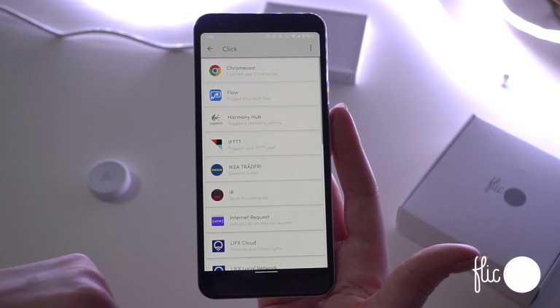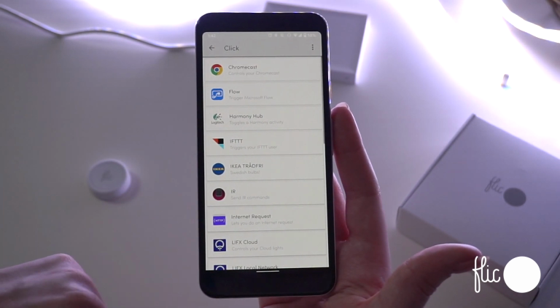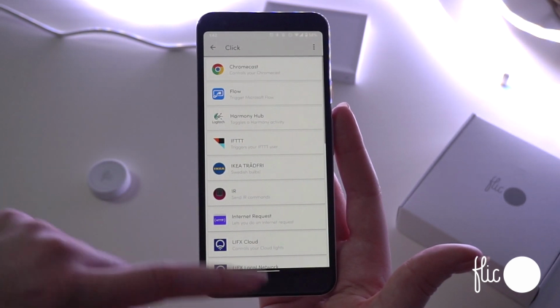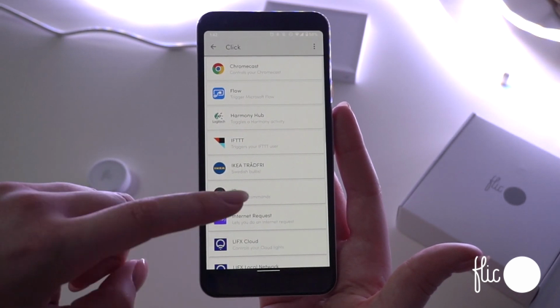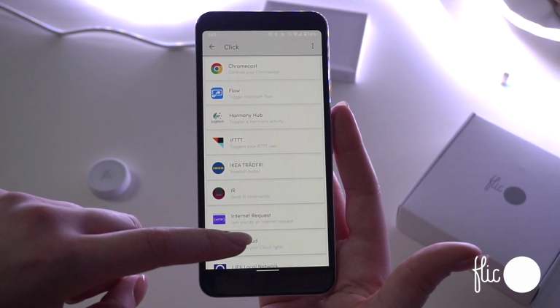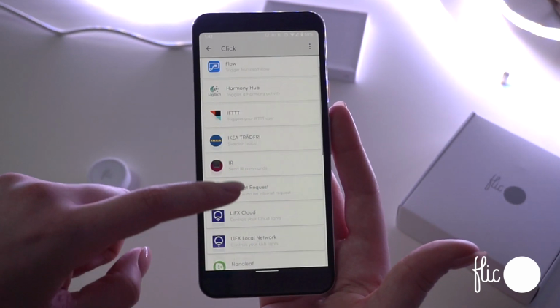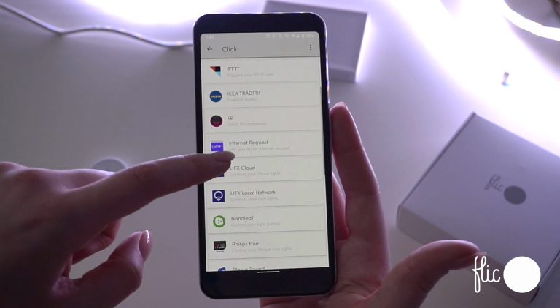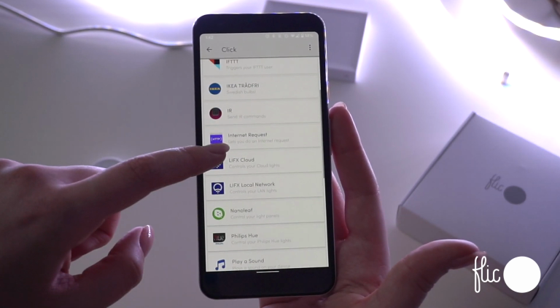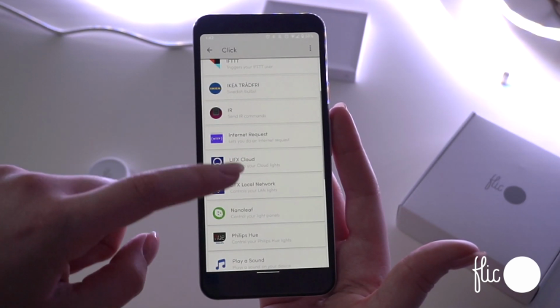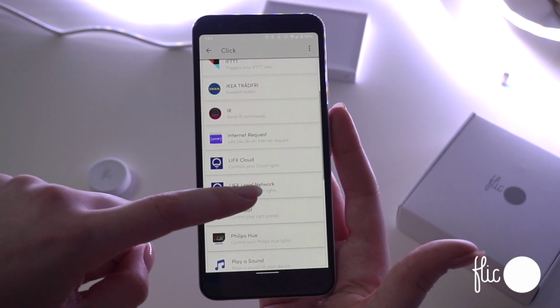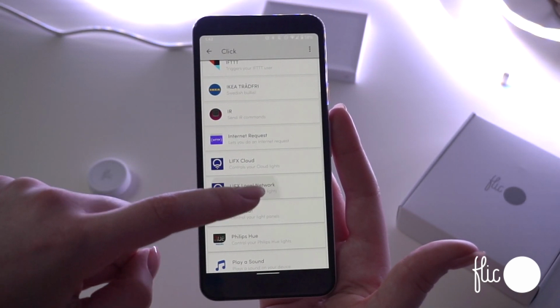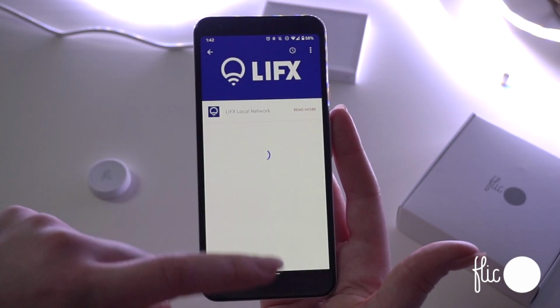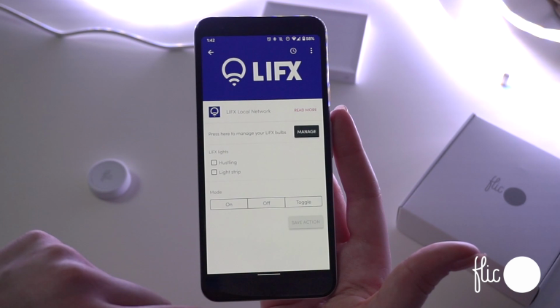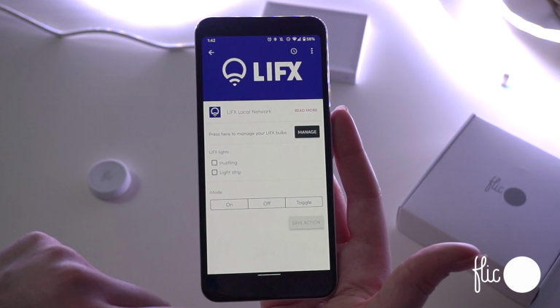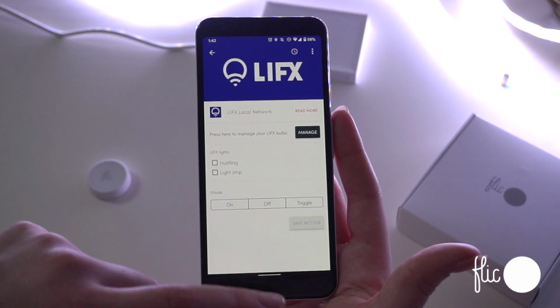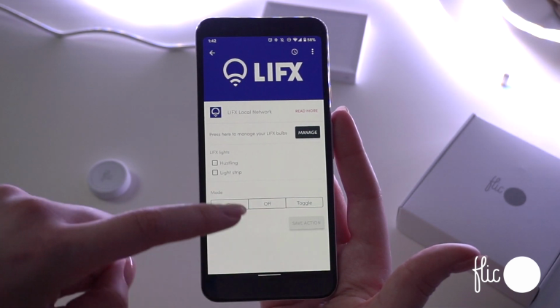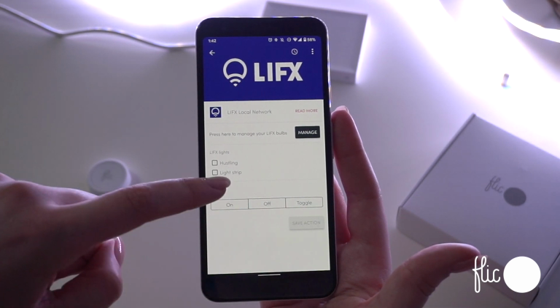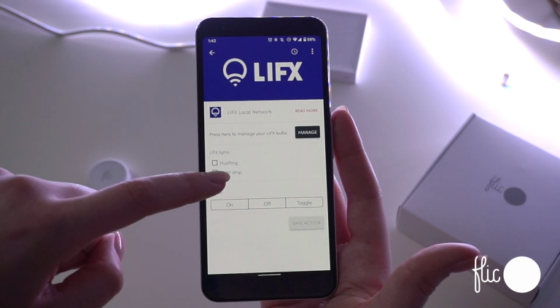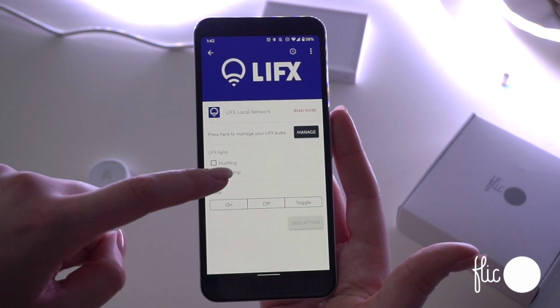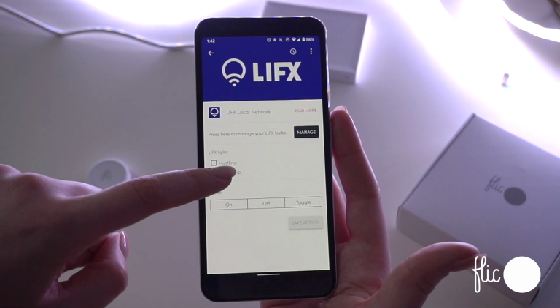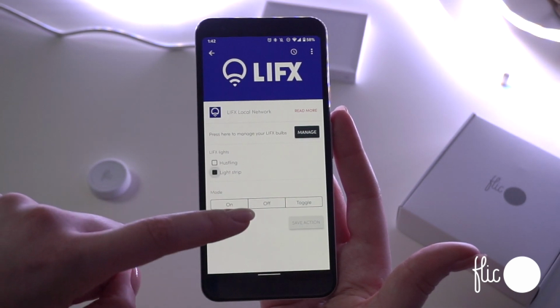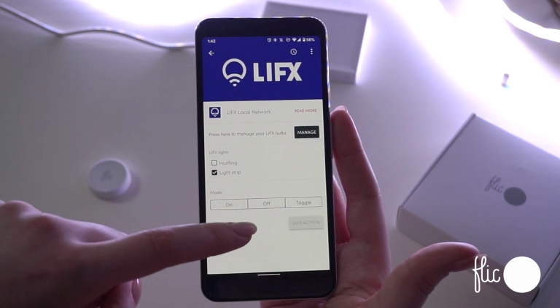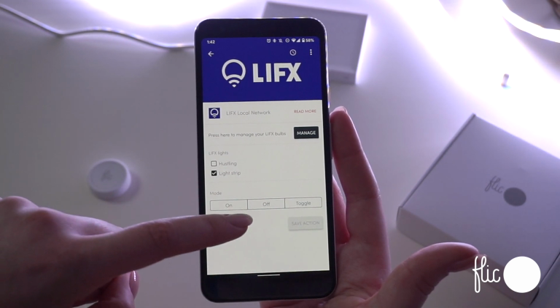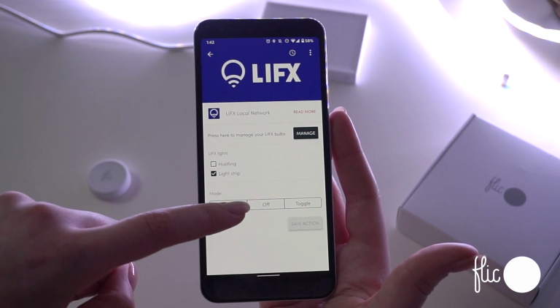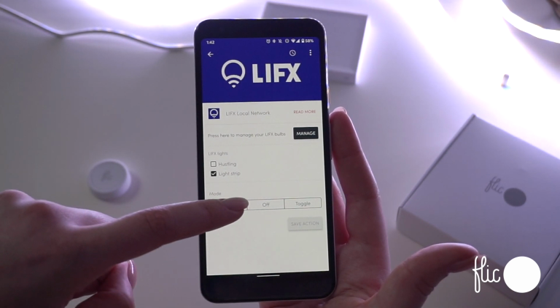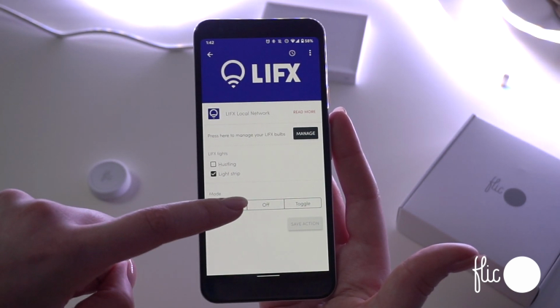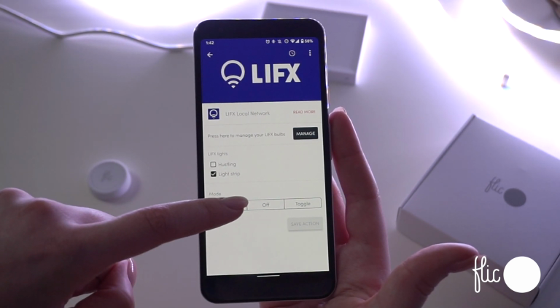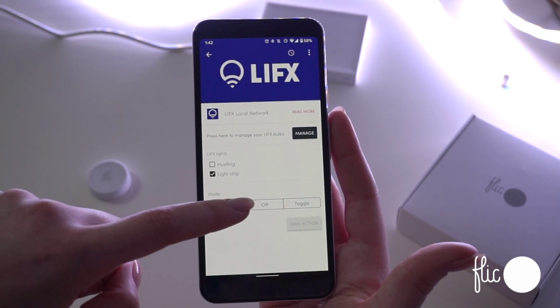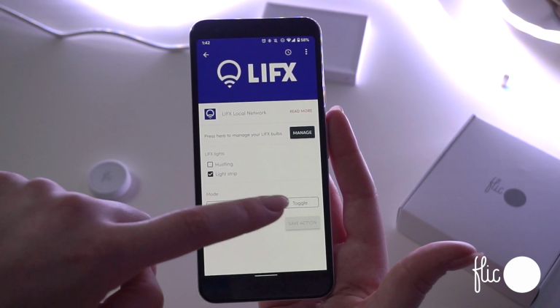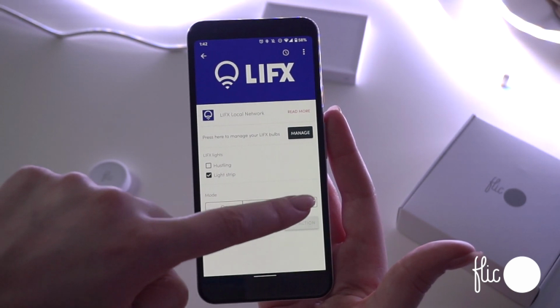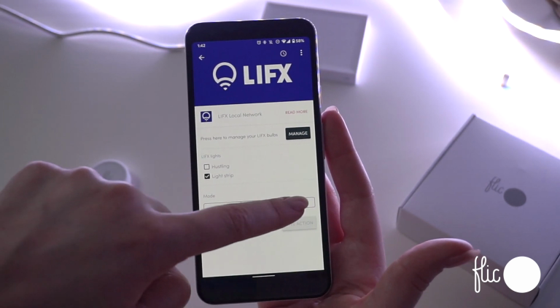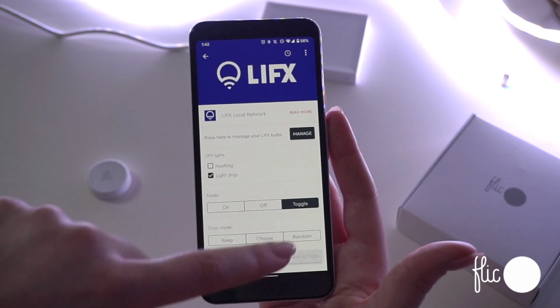Add an action from the list — for example, to control a LIFX device that was previously set up. You can select the device, the mode, and color.